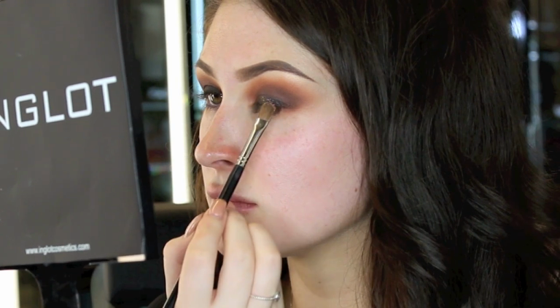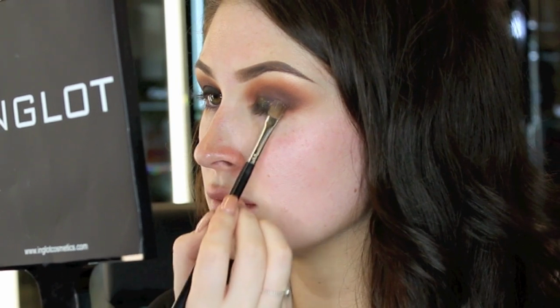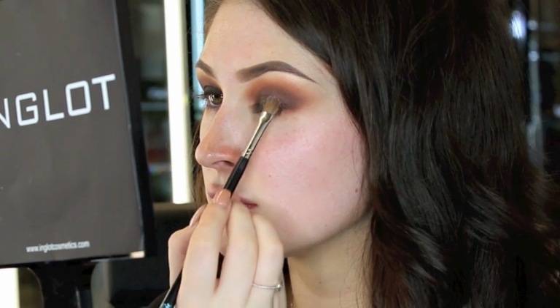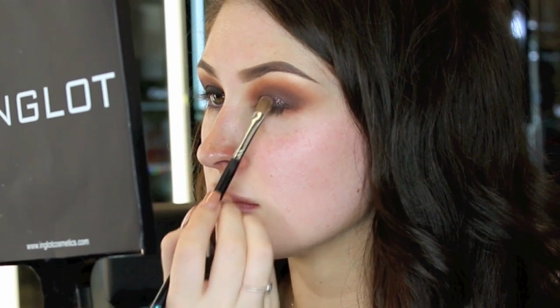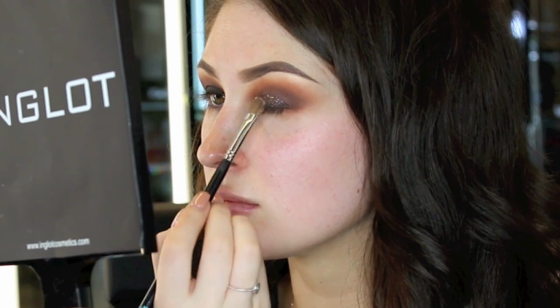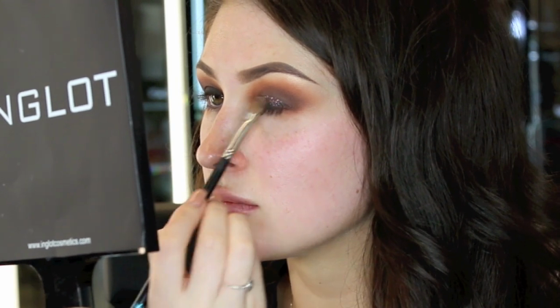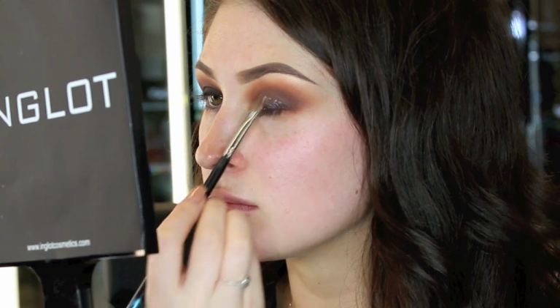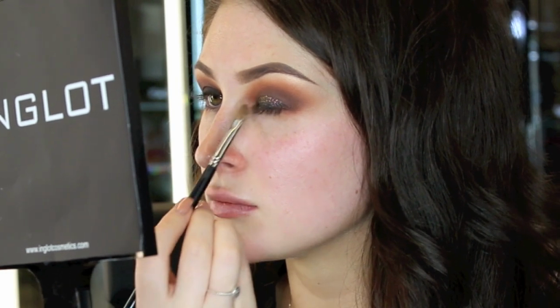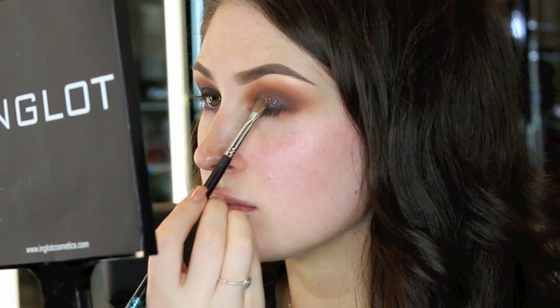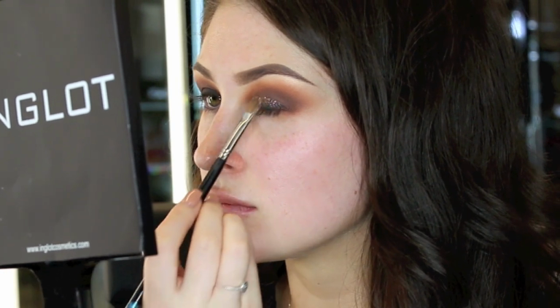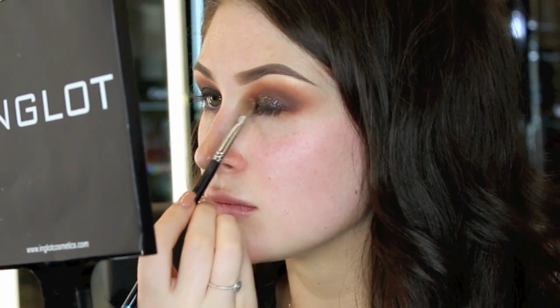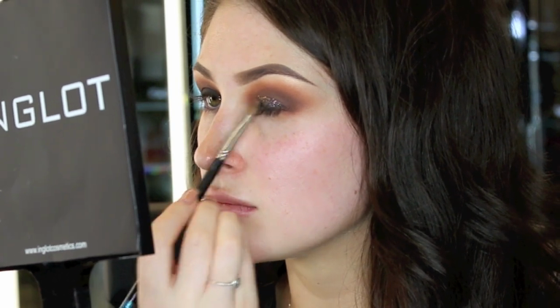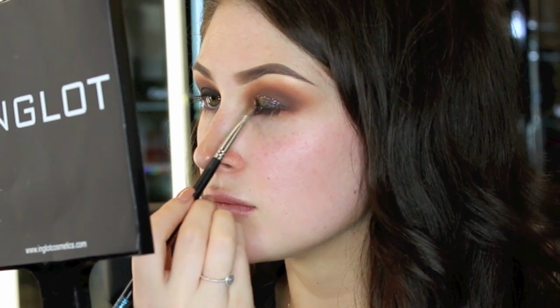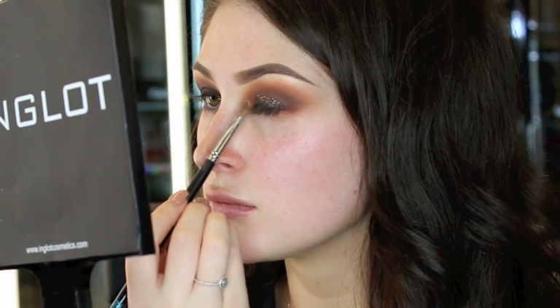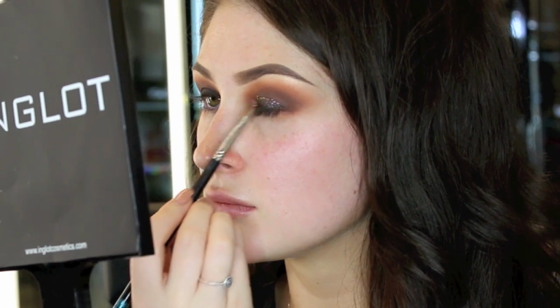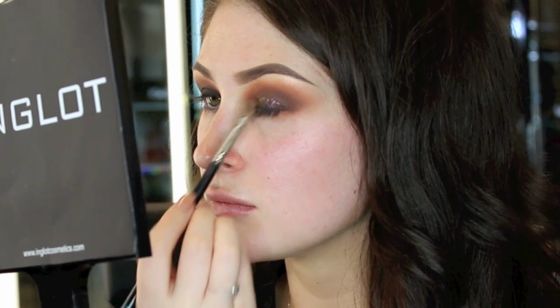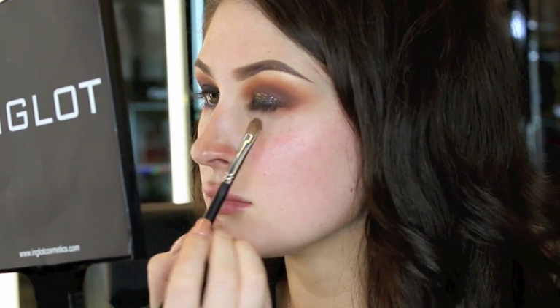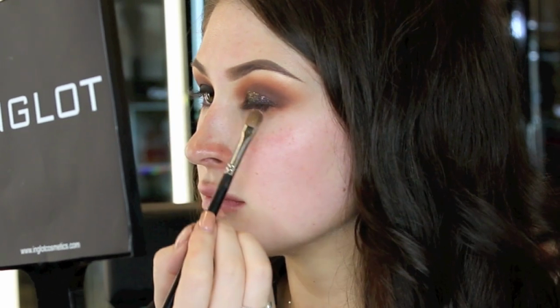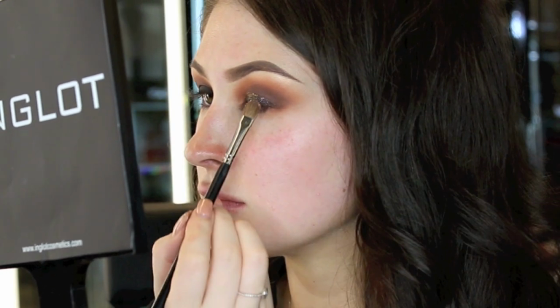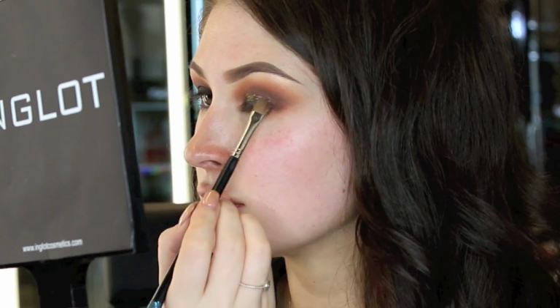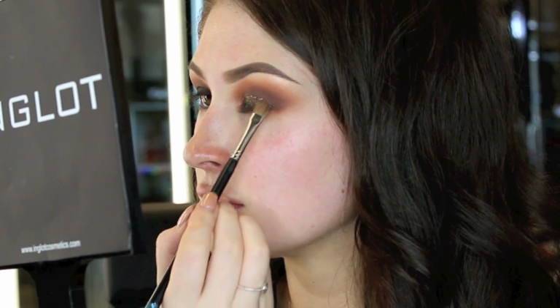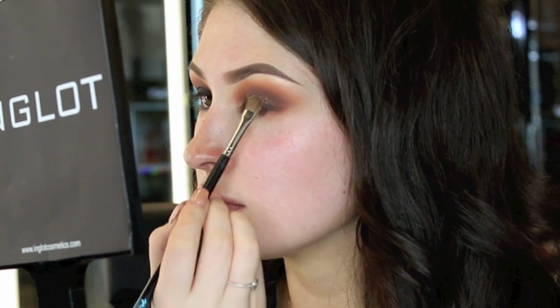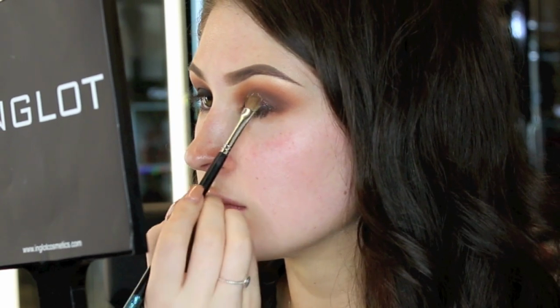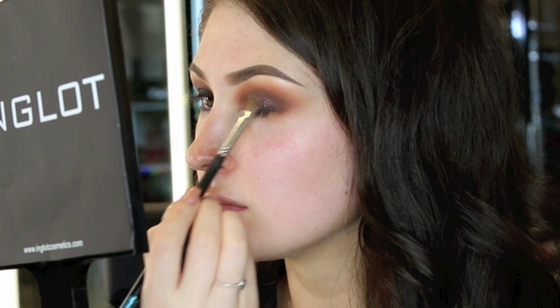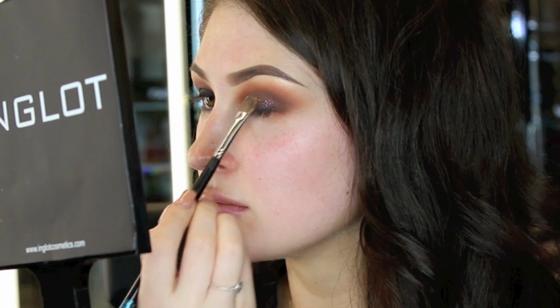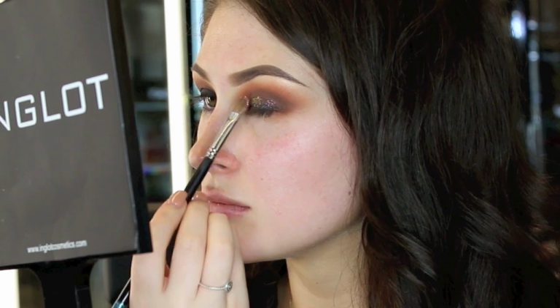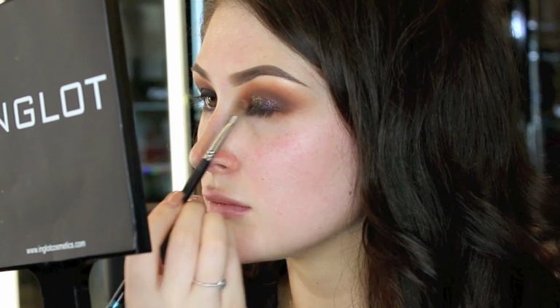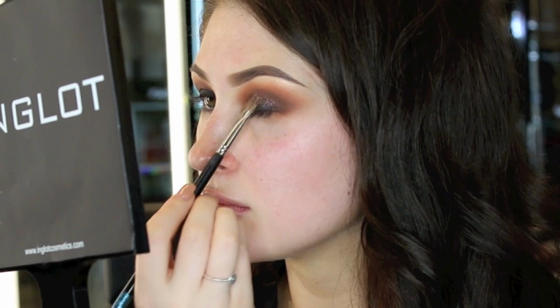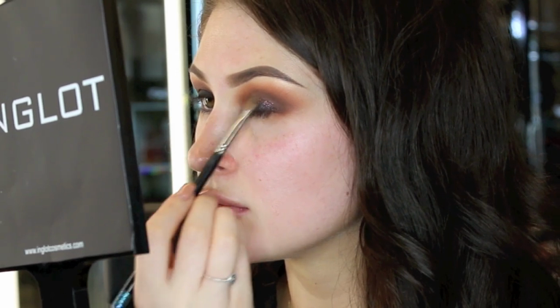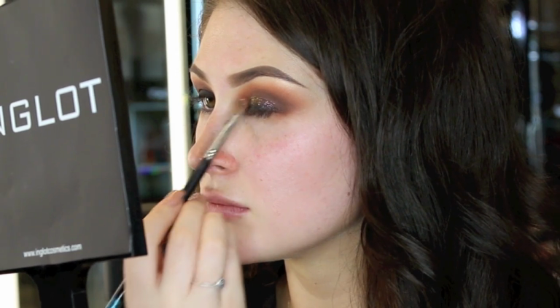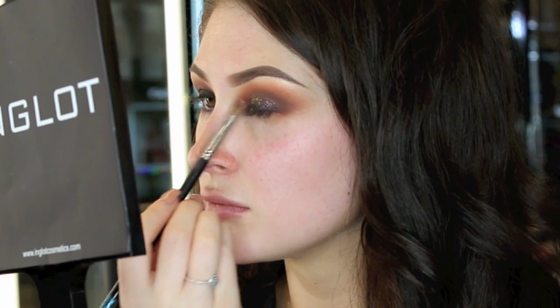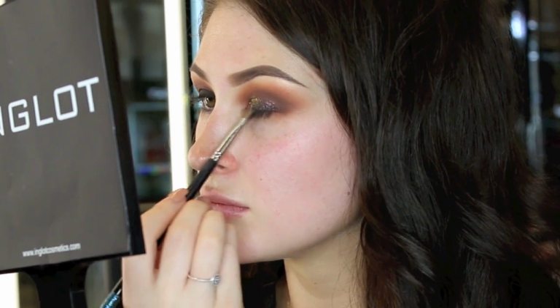To add some sparkle, I'm using glitter in number 63 mixed with makeup fixer to adhere it to the lid.